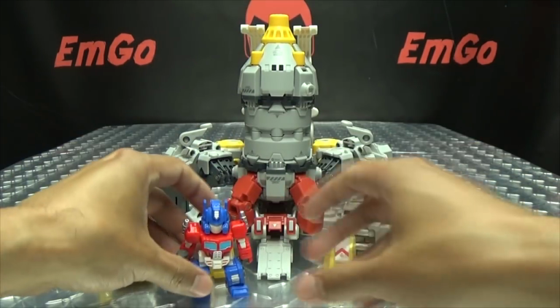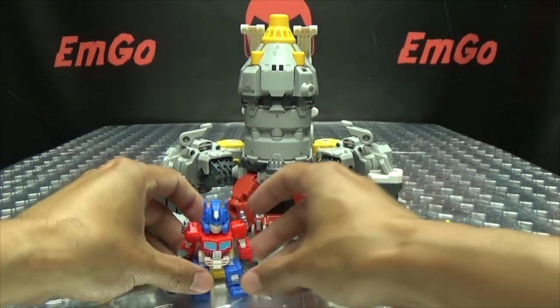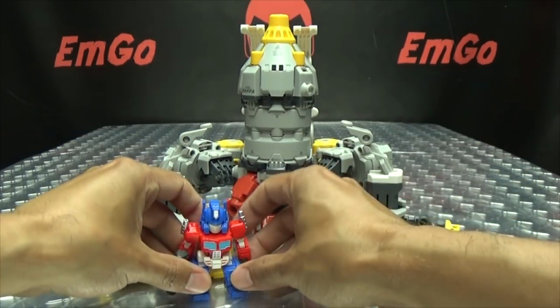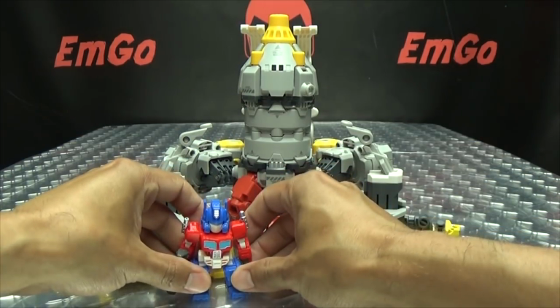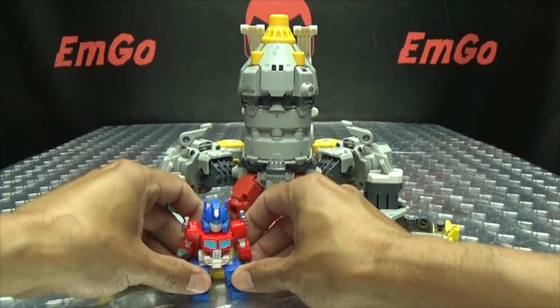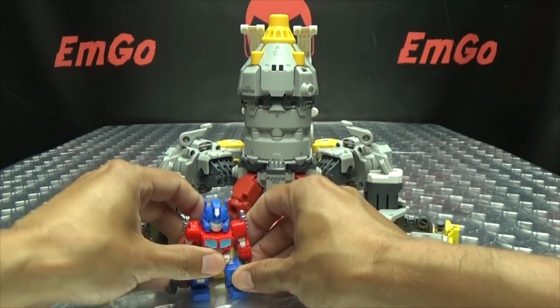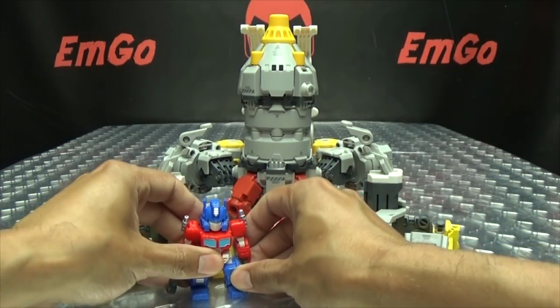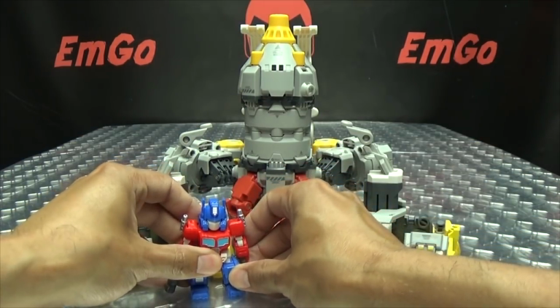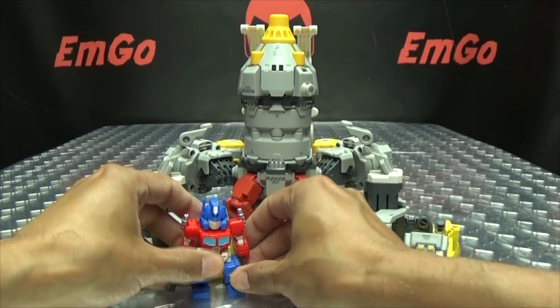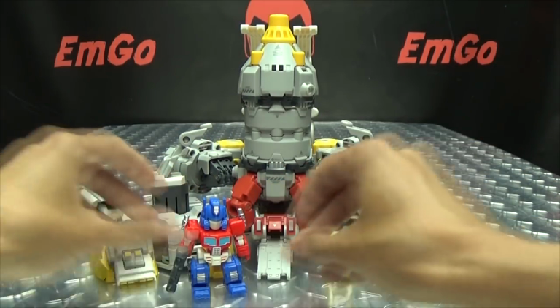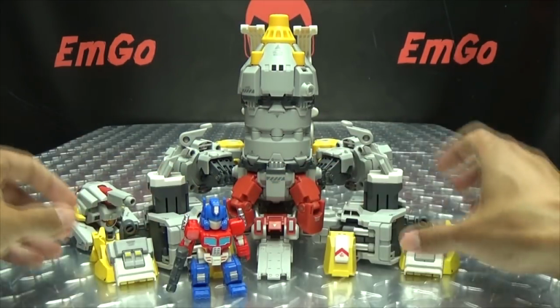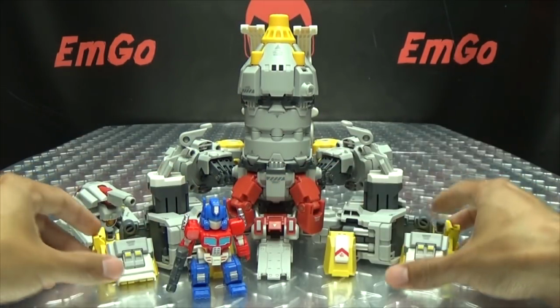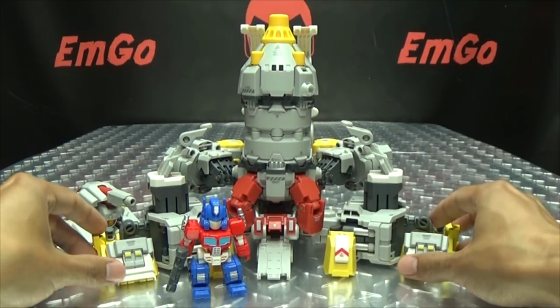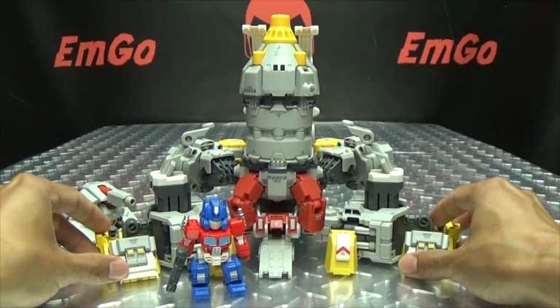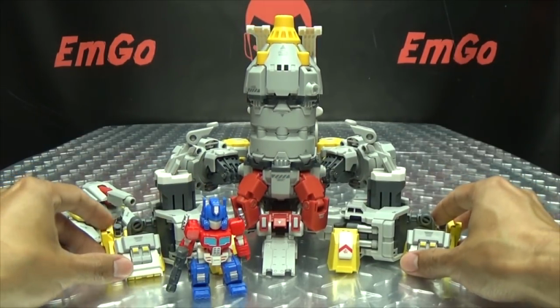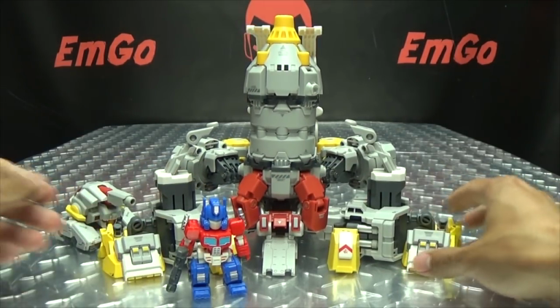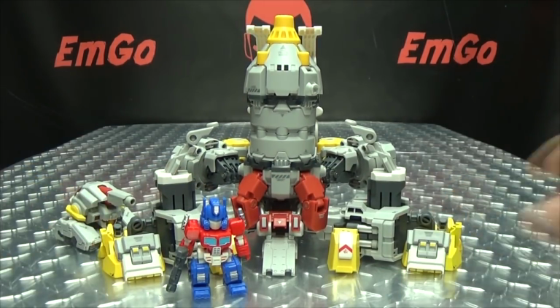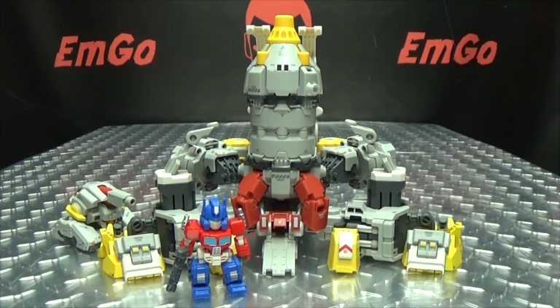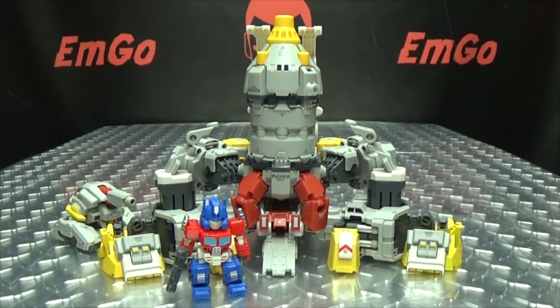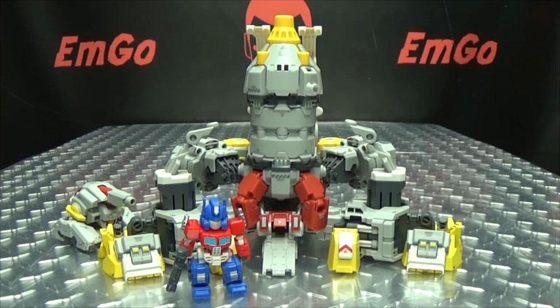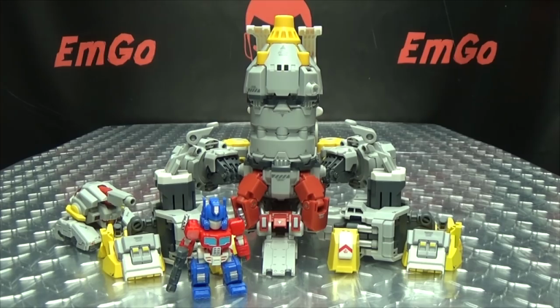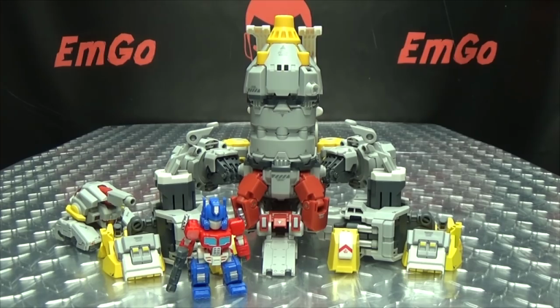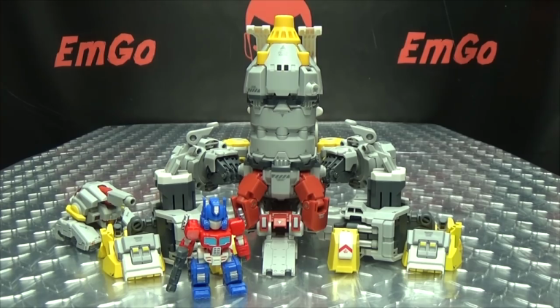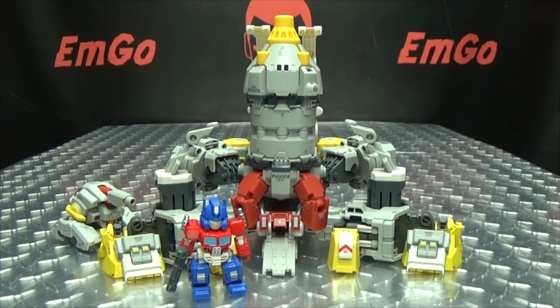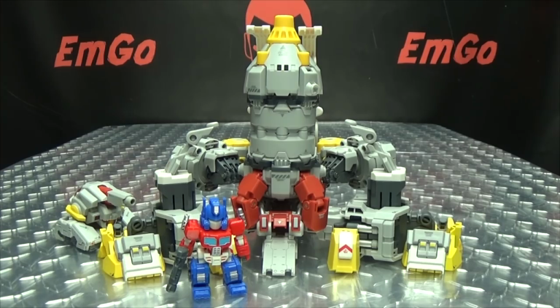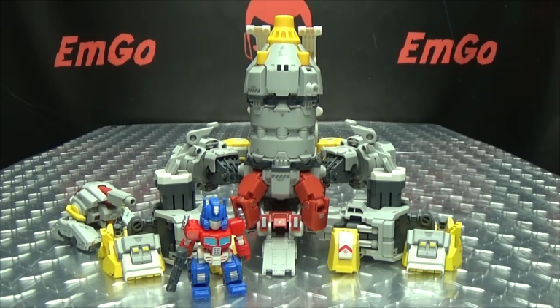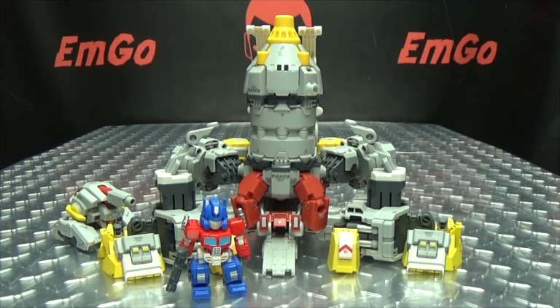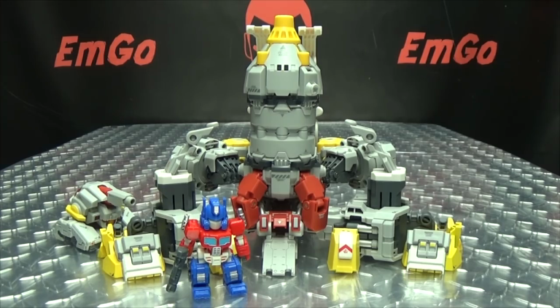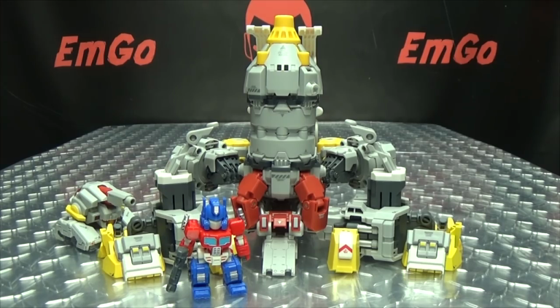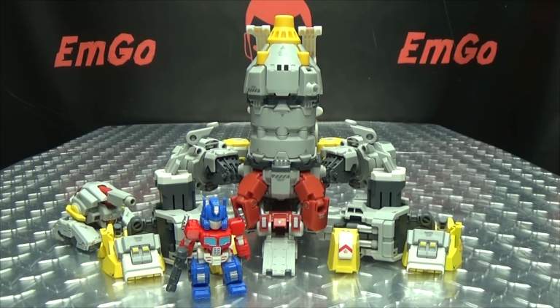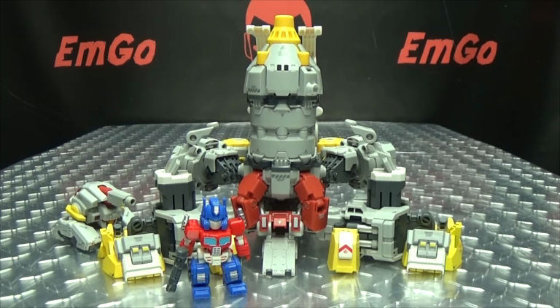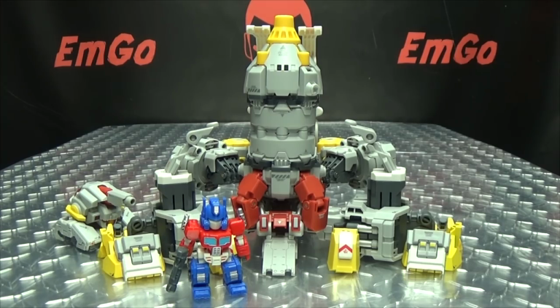And here it is with the base mode — it's adorable. Just adorable.